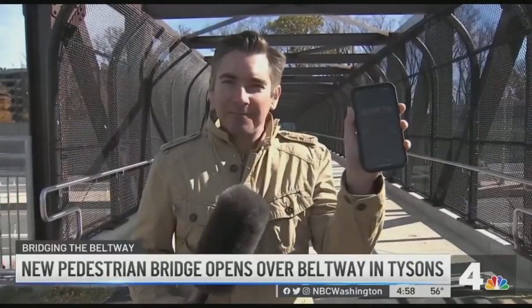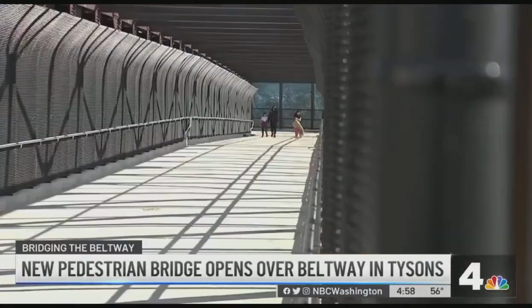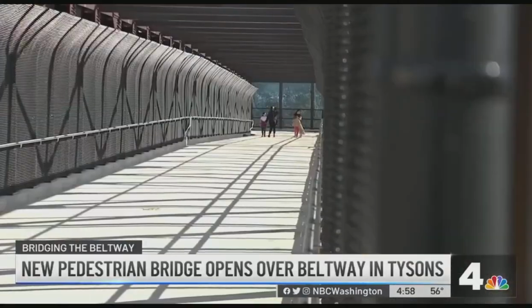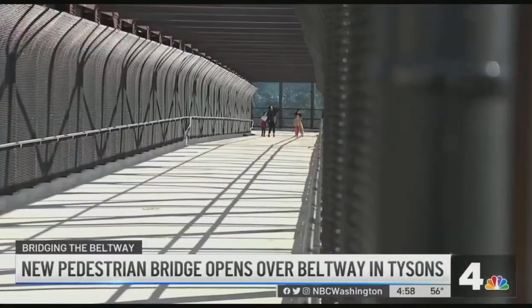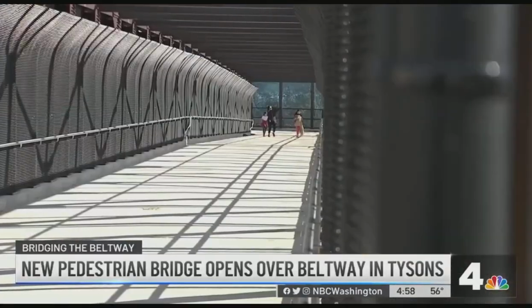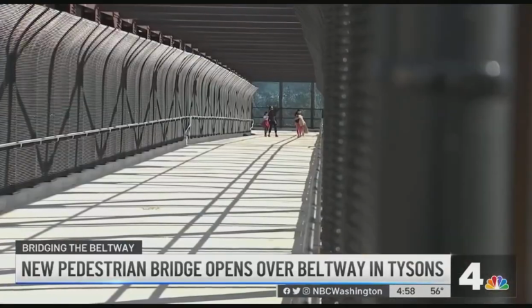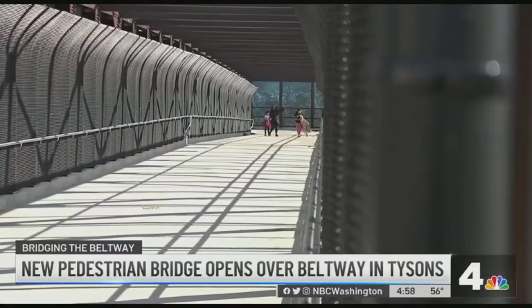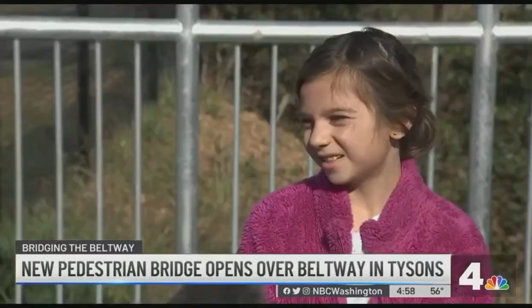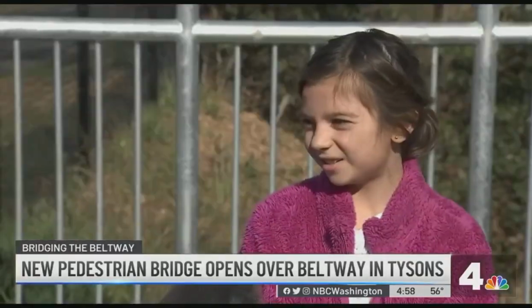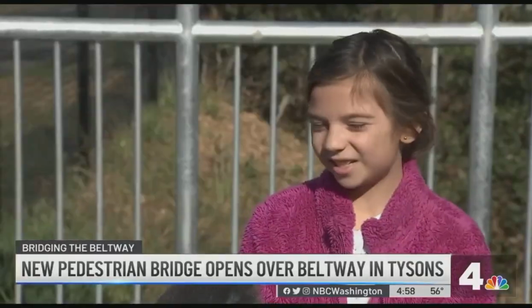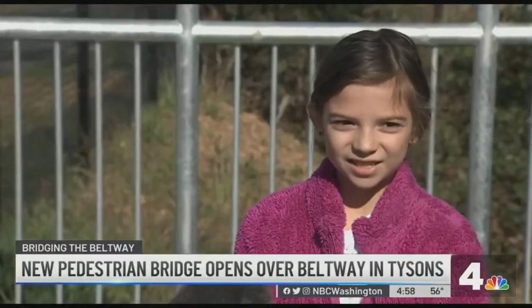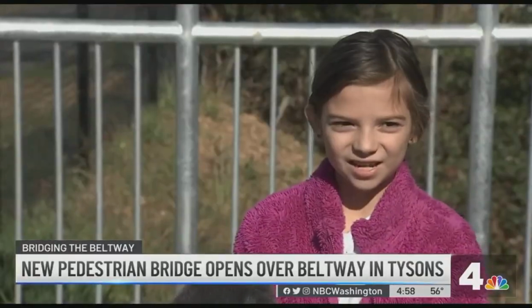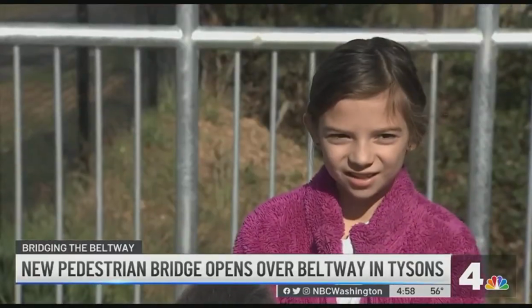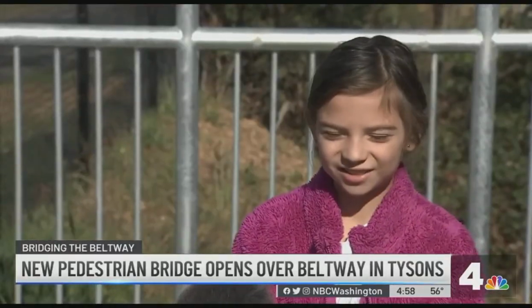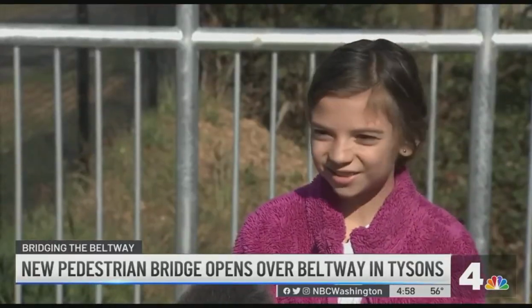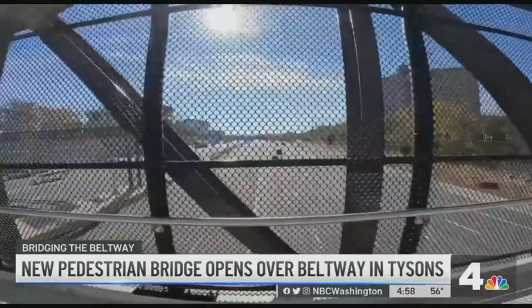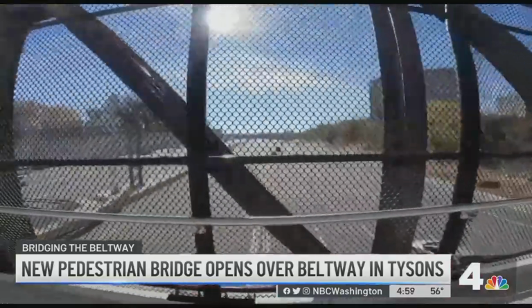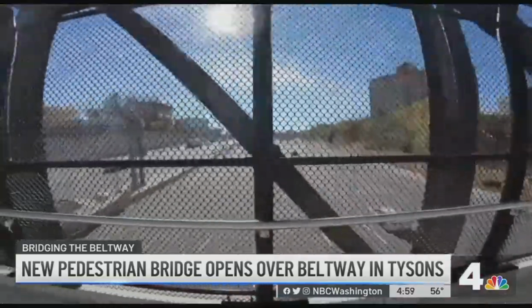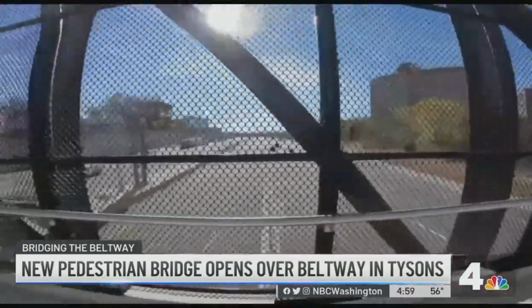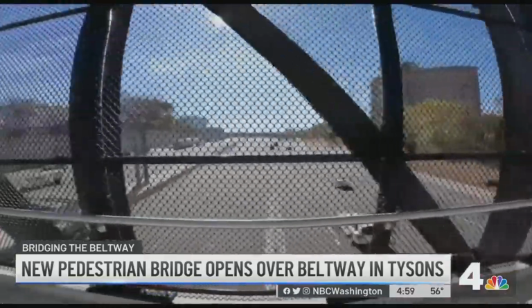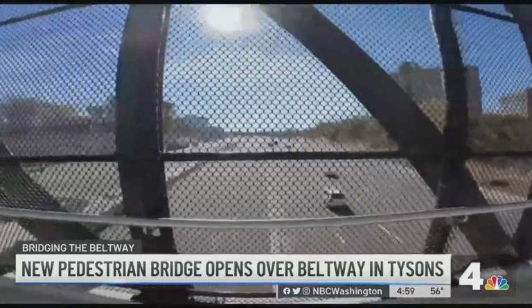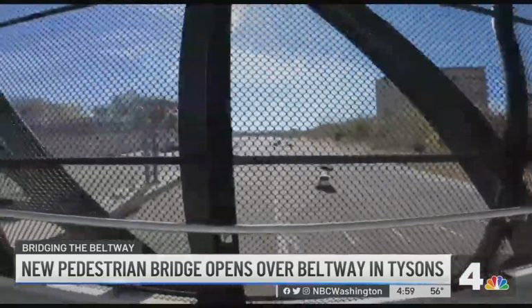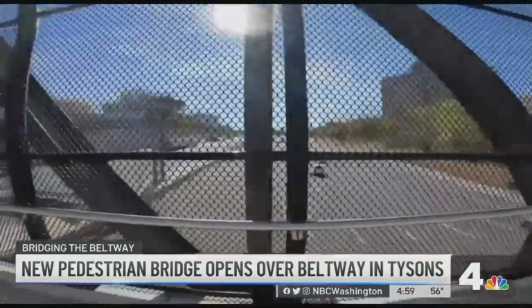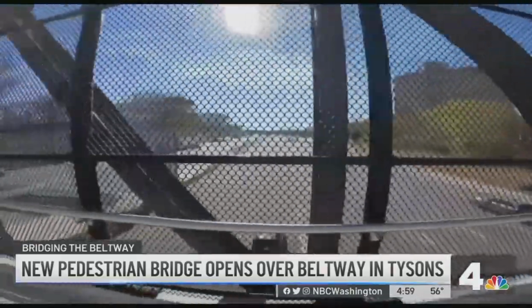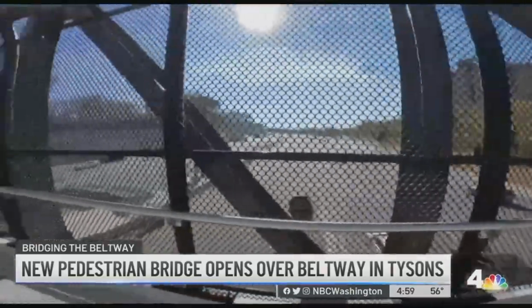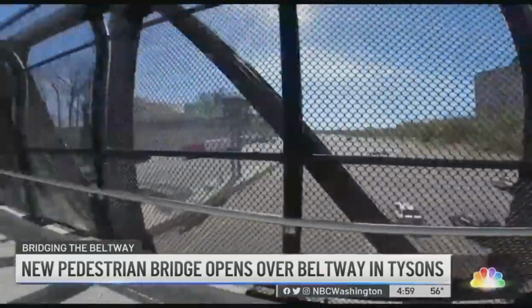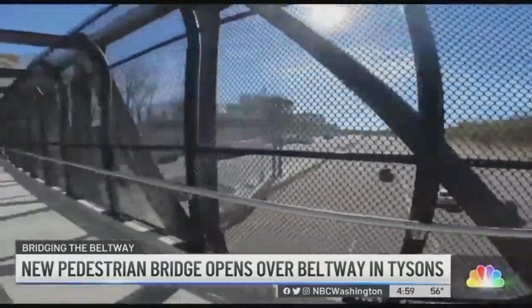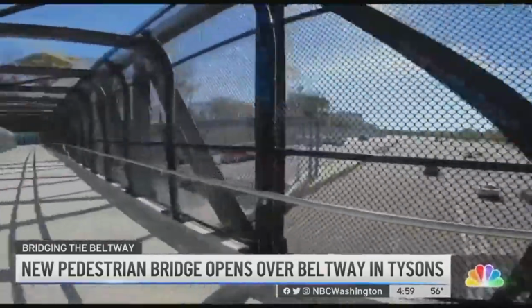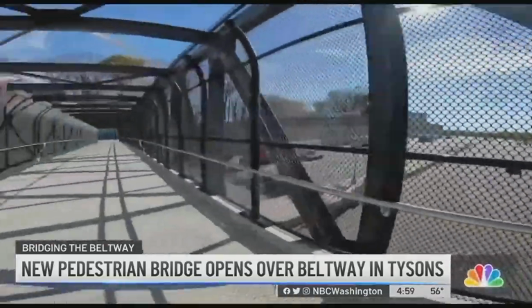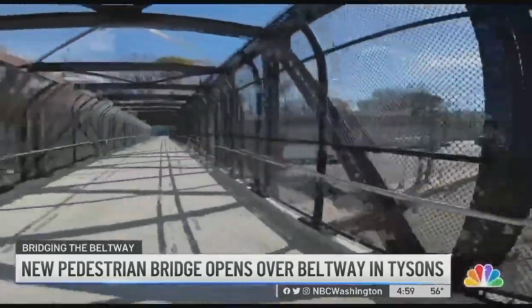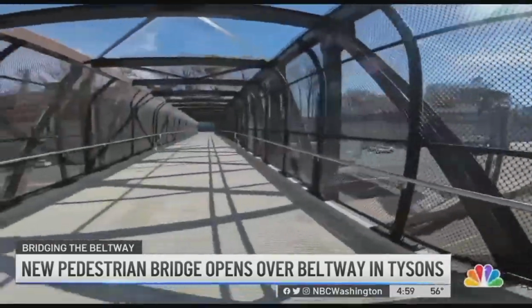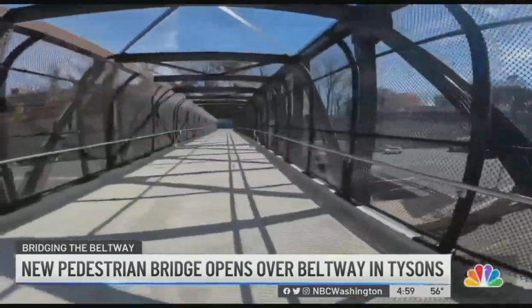It was very nice. You see lots of cars, lots of traffic. Other pedestrians shared their reviews too.